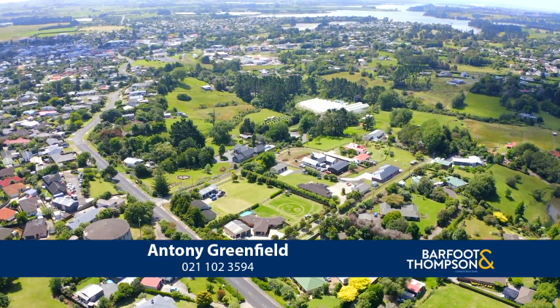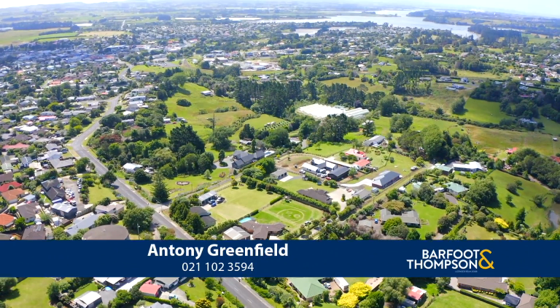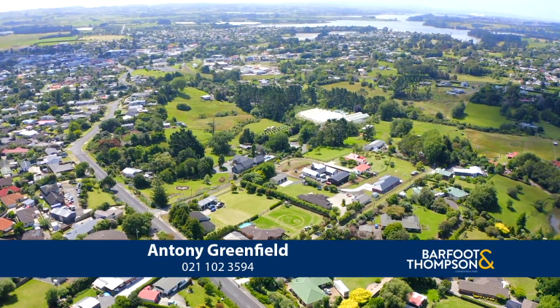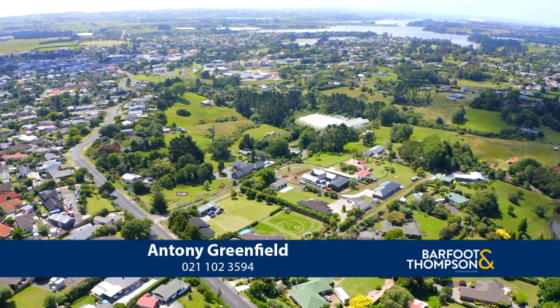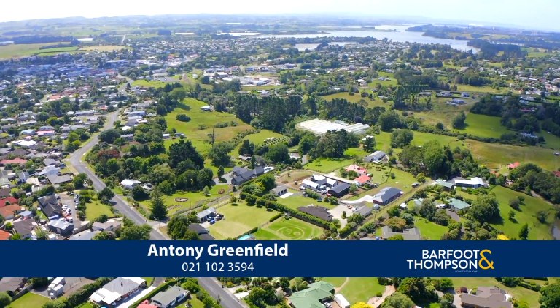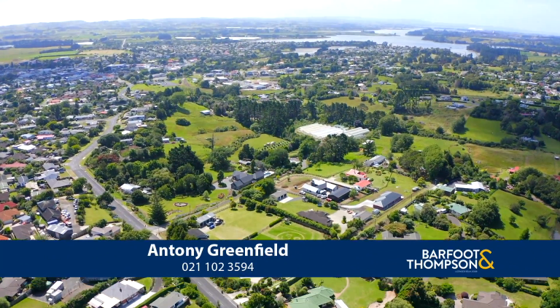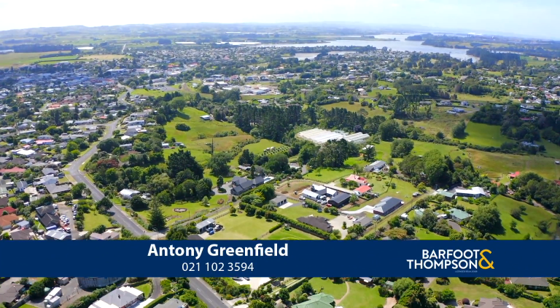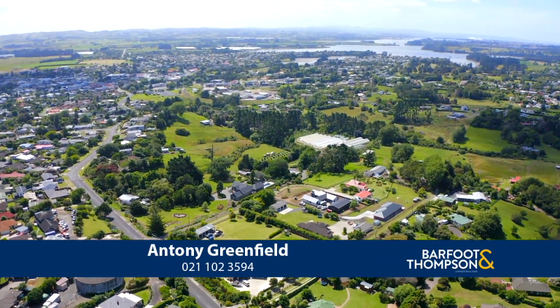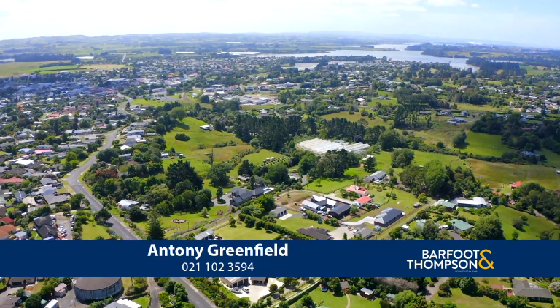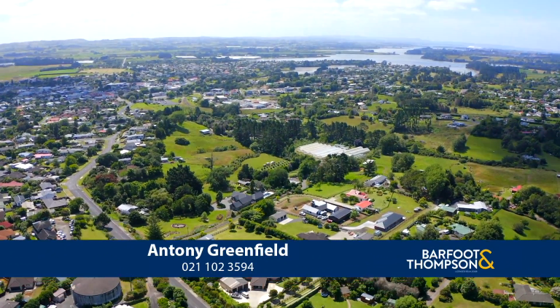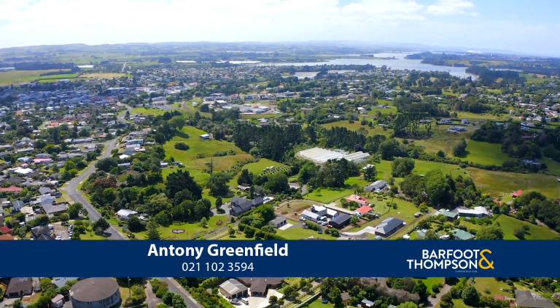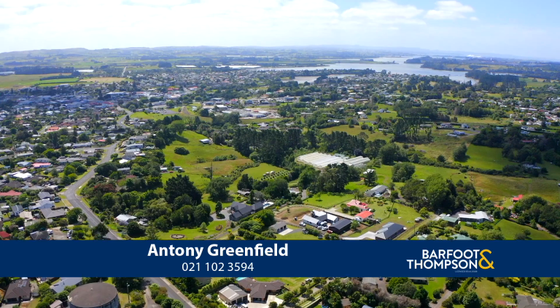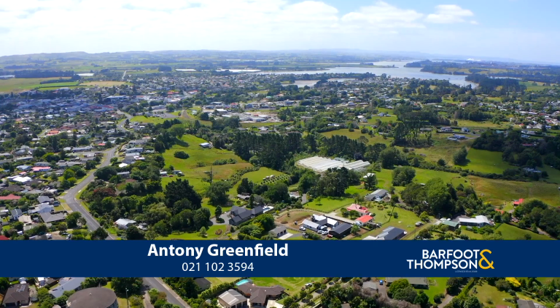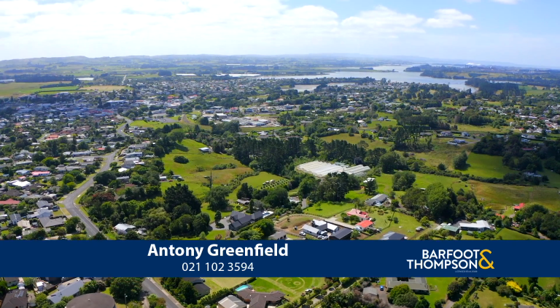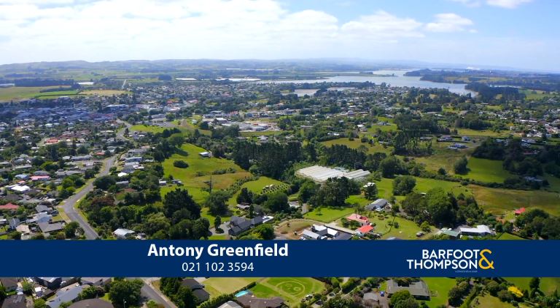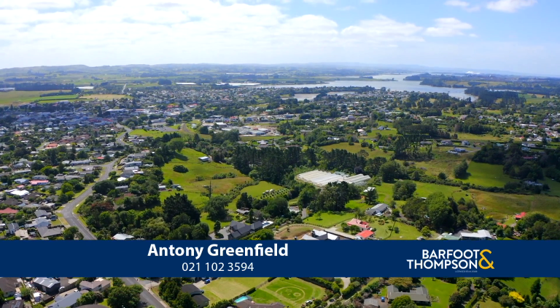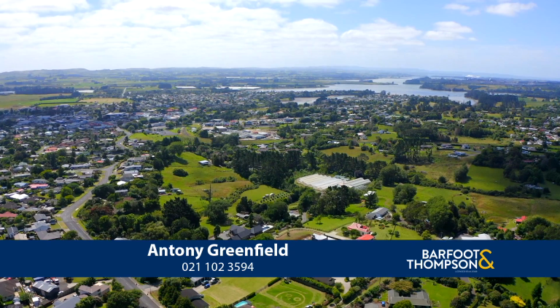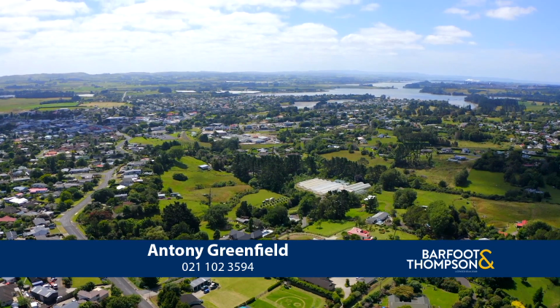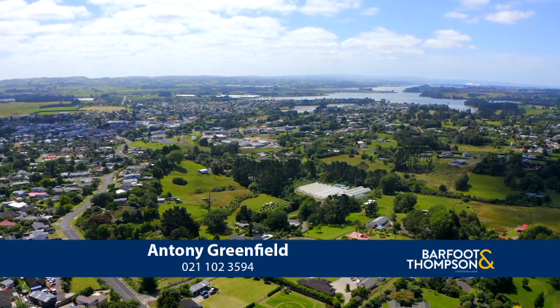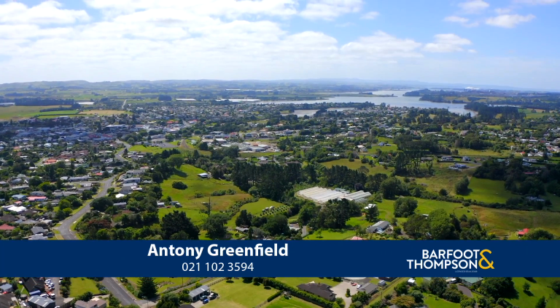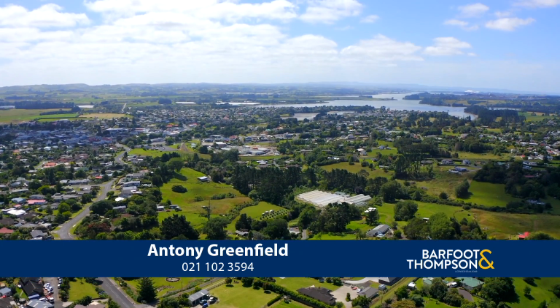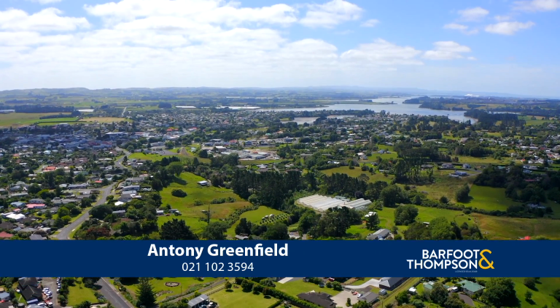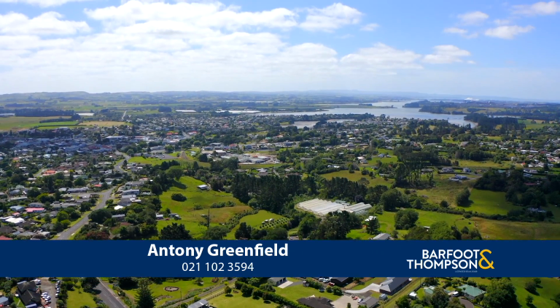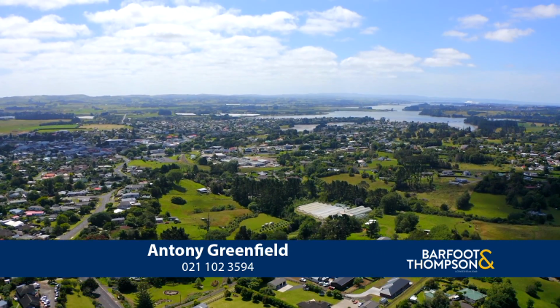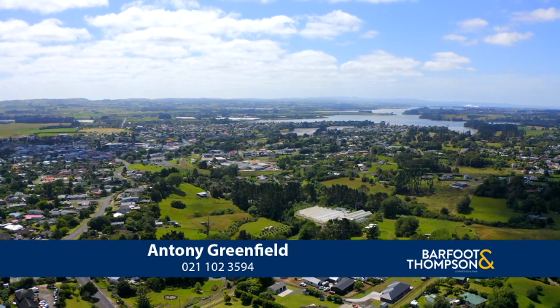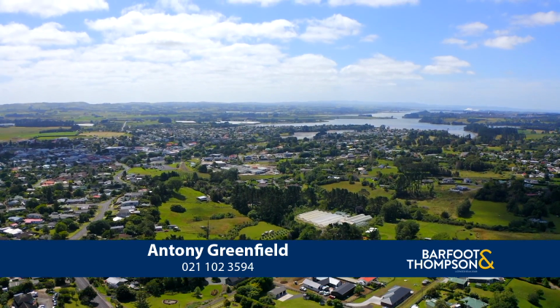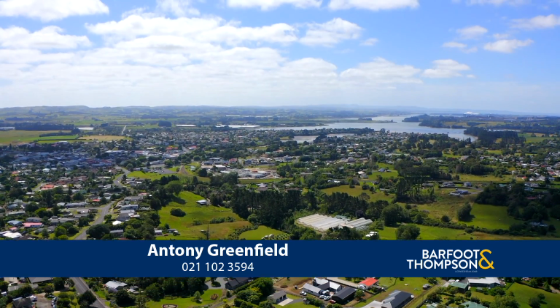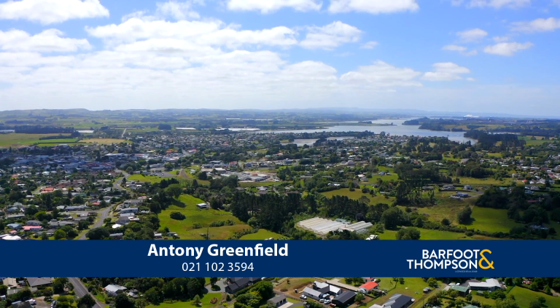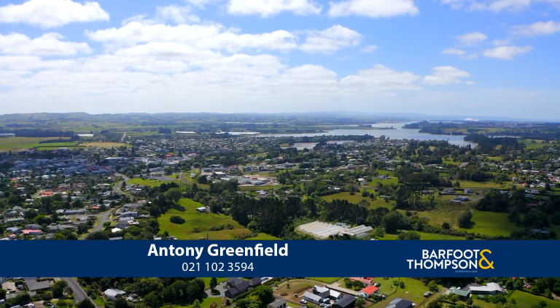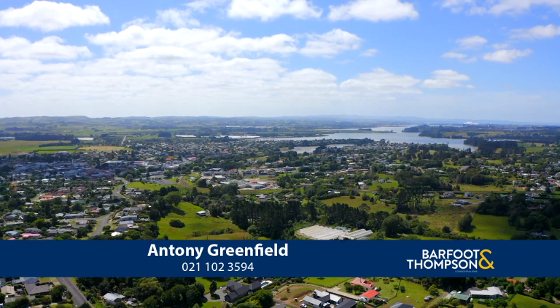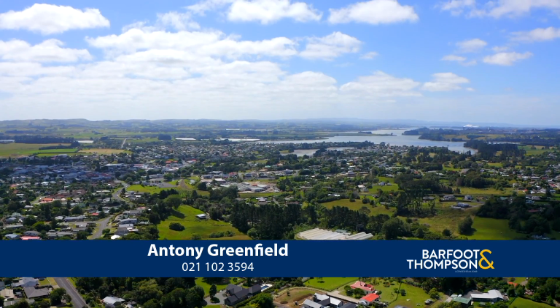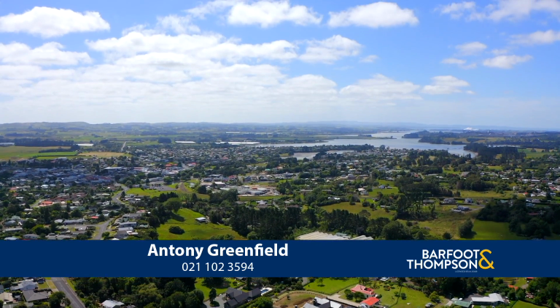Call now to view this great home that's waiting for its next family to maximise the potential on offer.